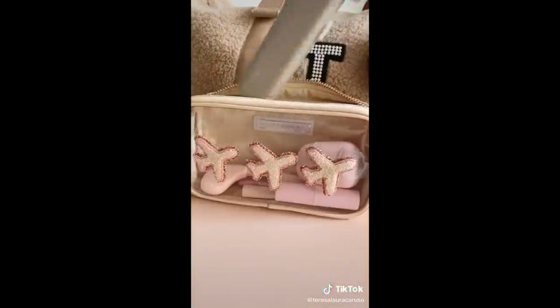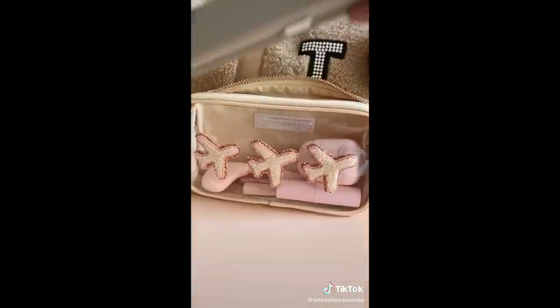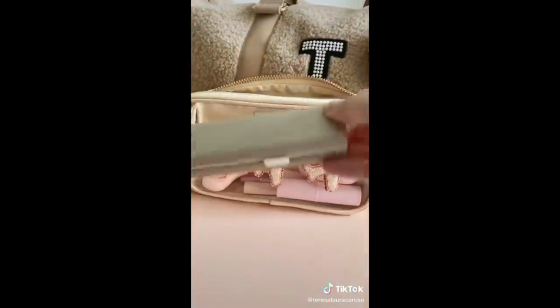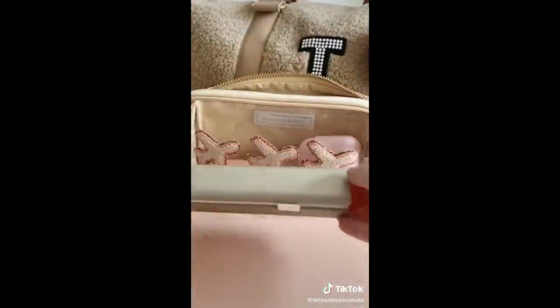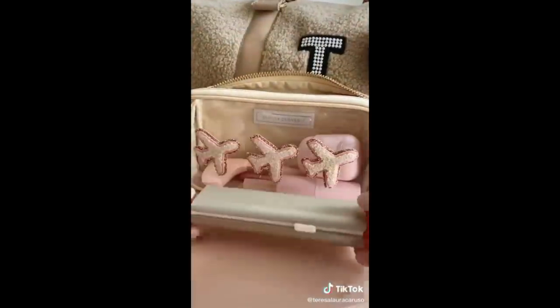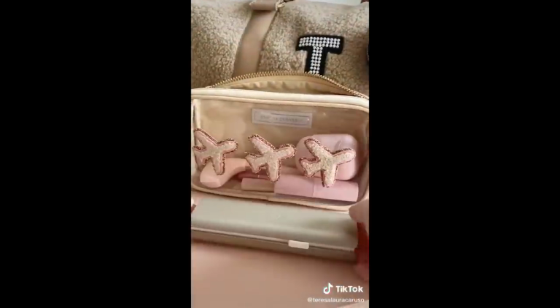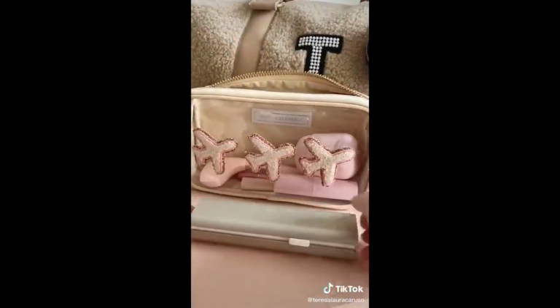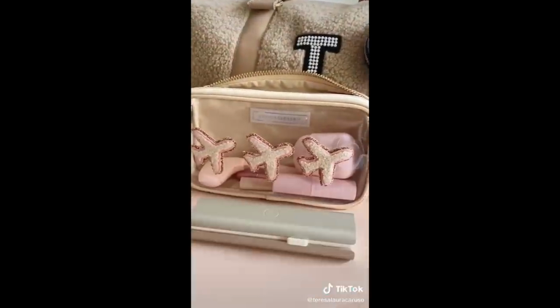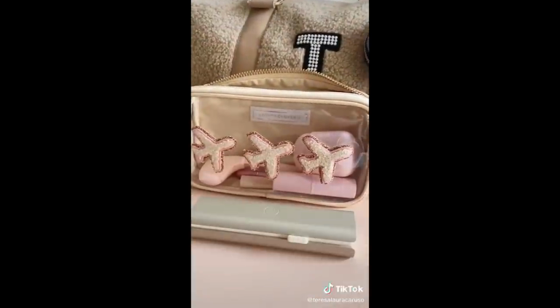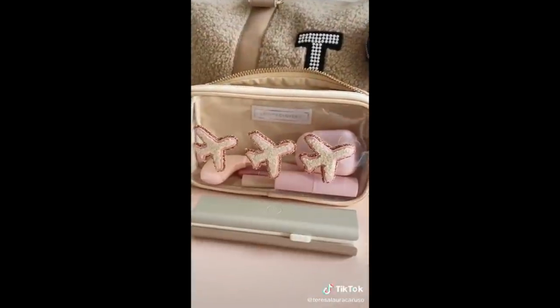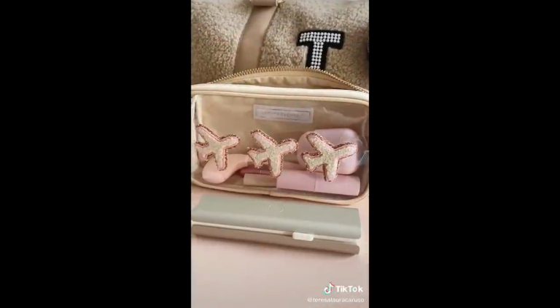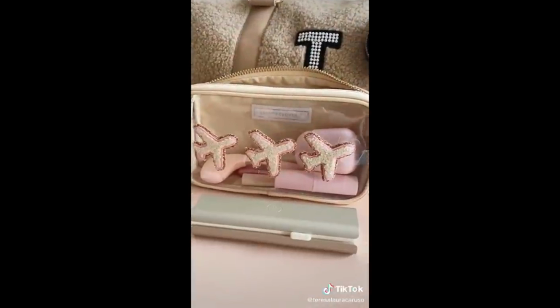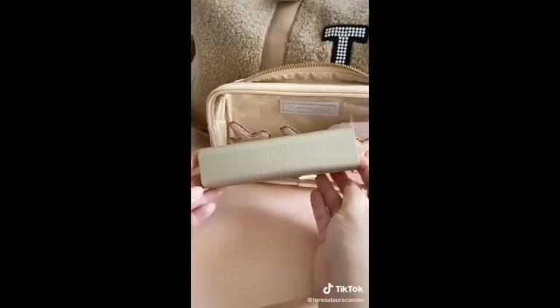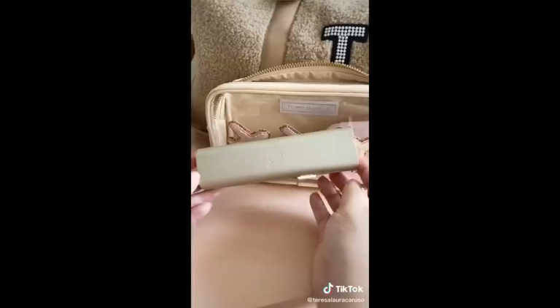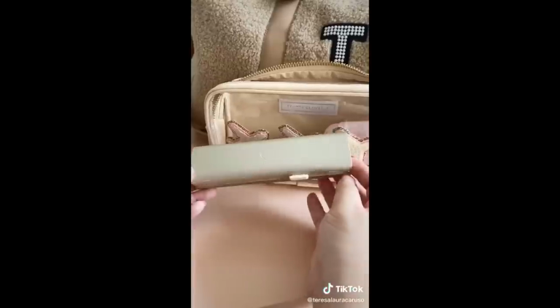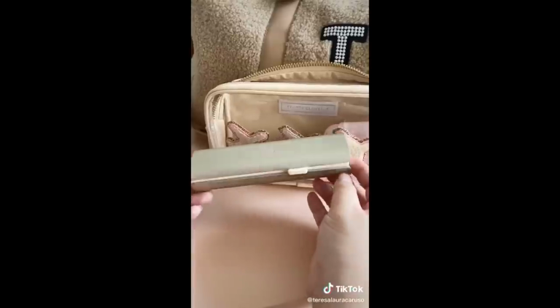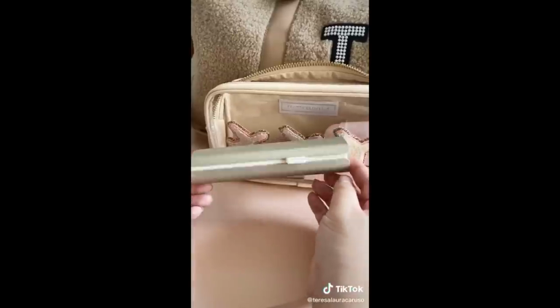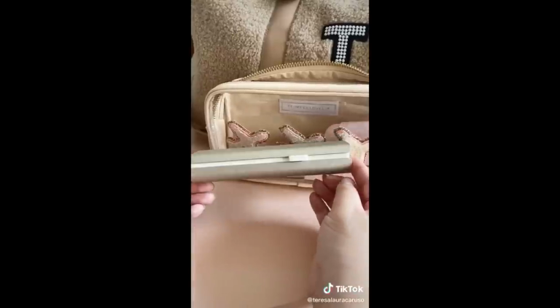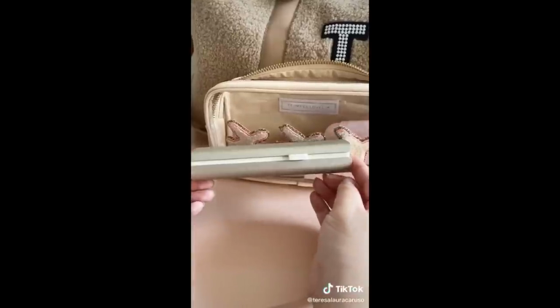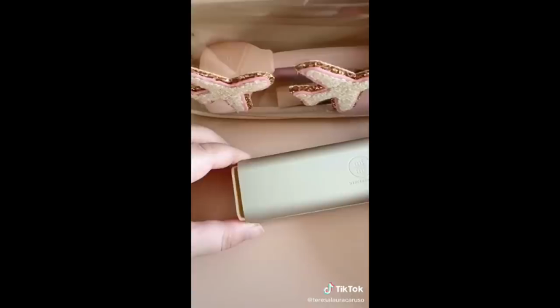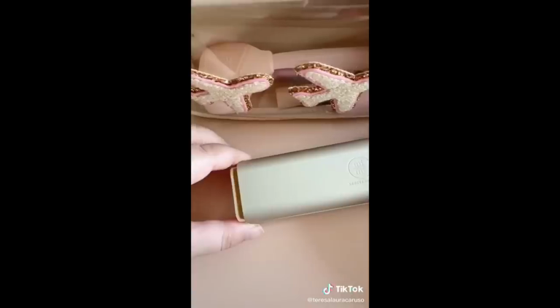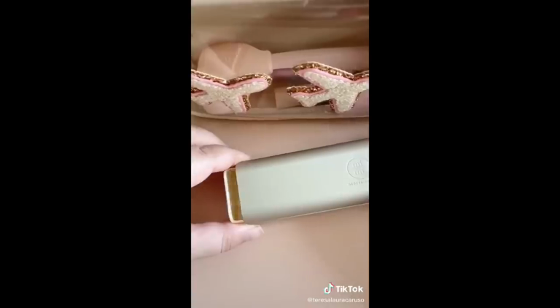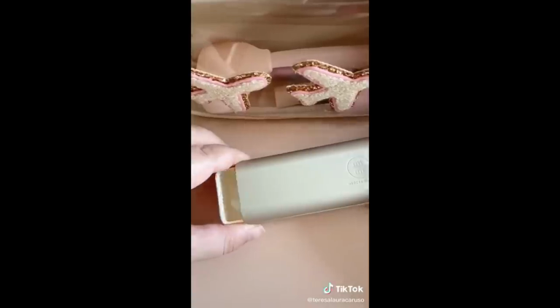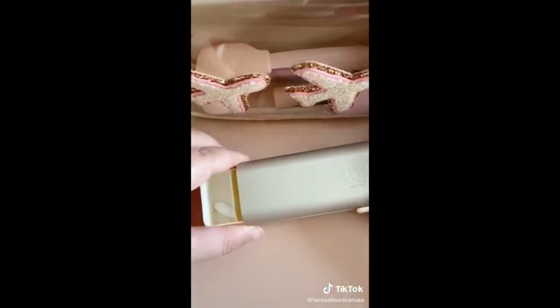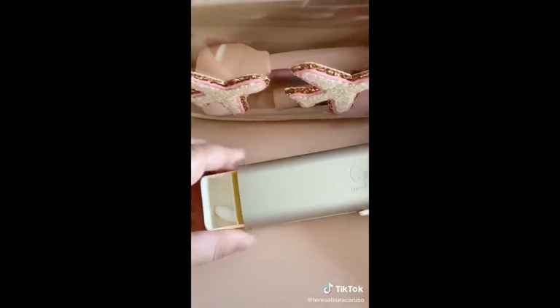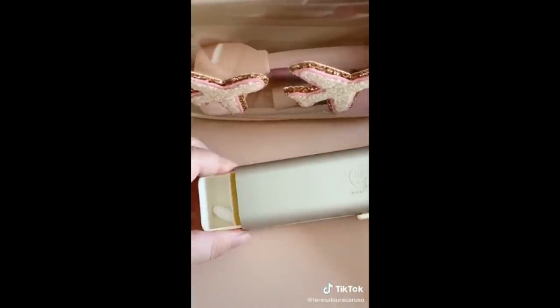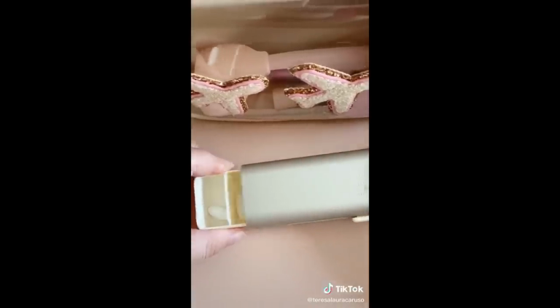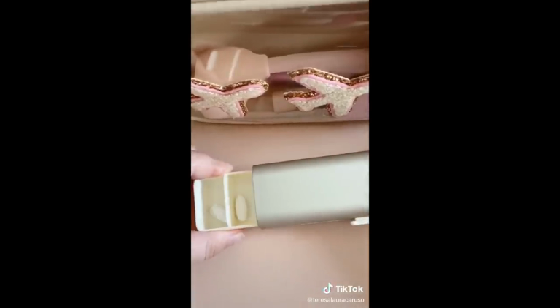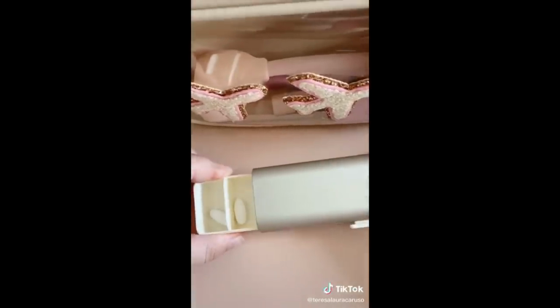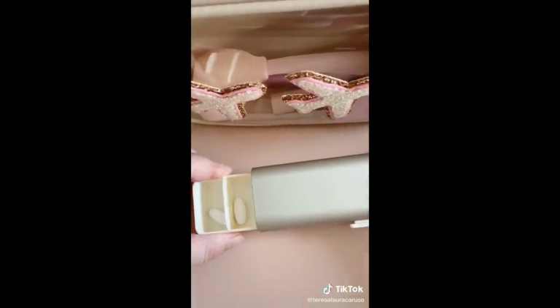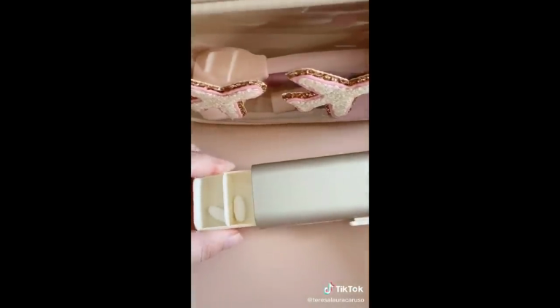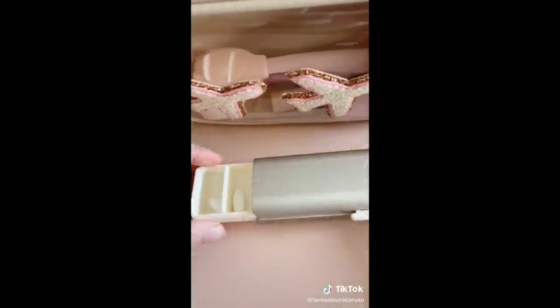Next up is this organizer so you can easily travel with your vitamins or supplements. It's super sleek and well-made and won't make you look like you're 90.